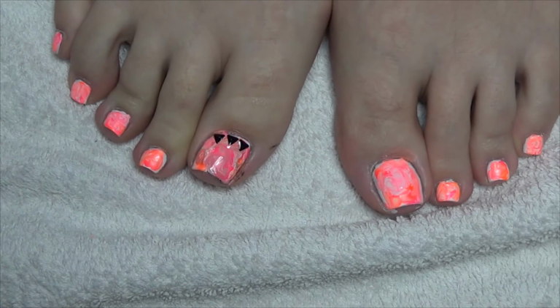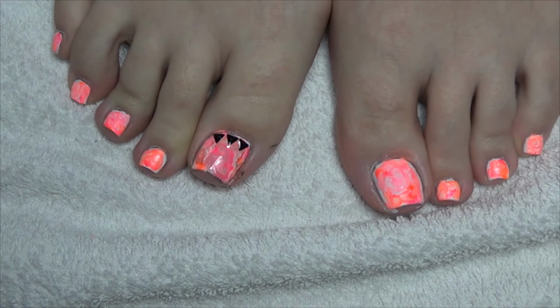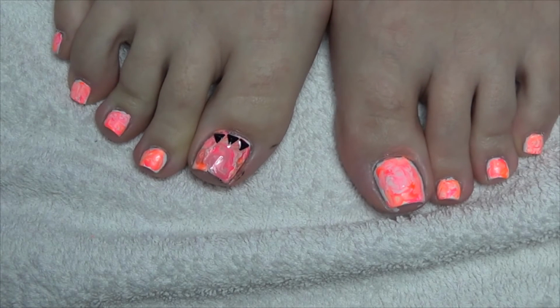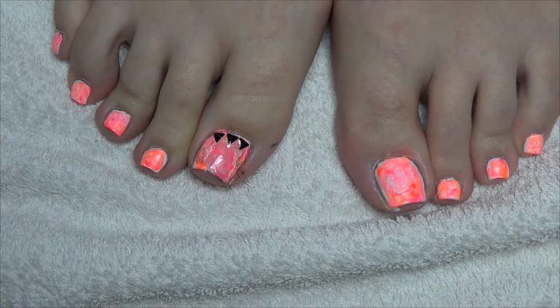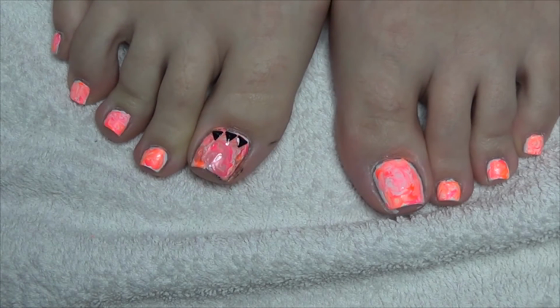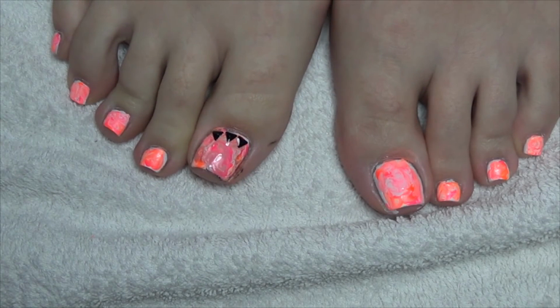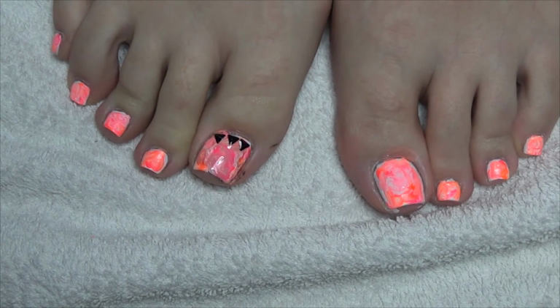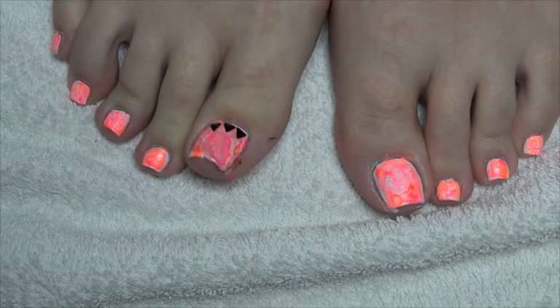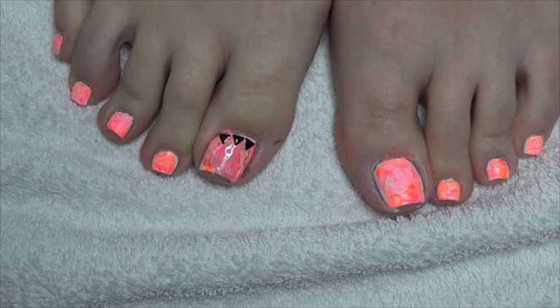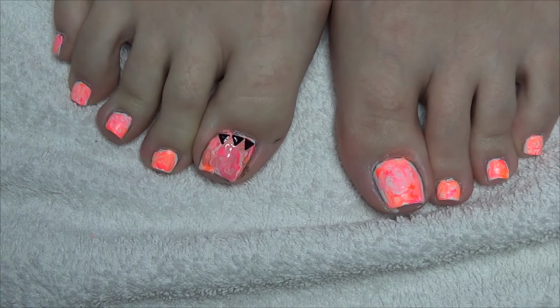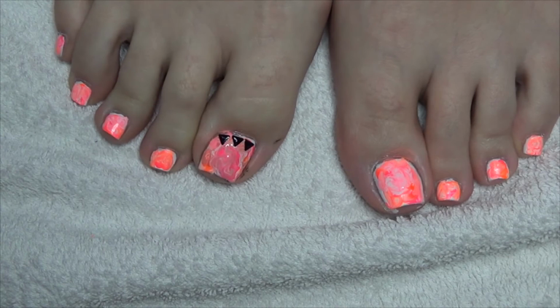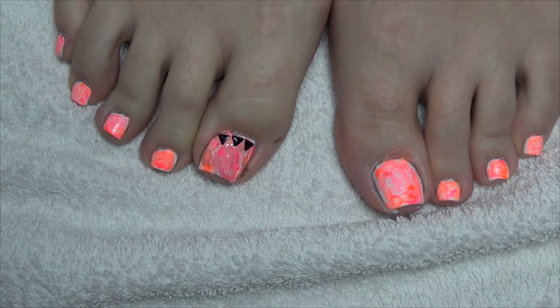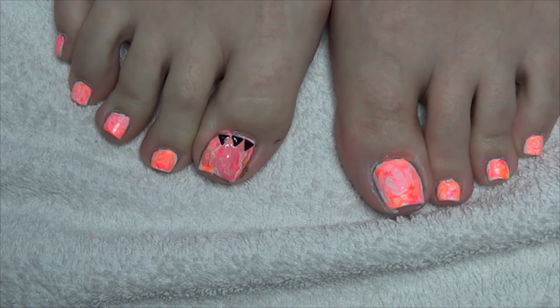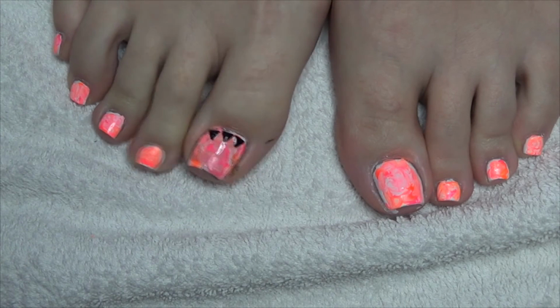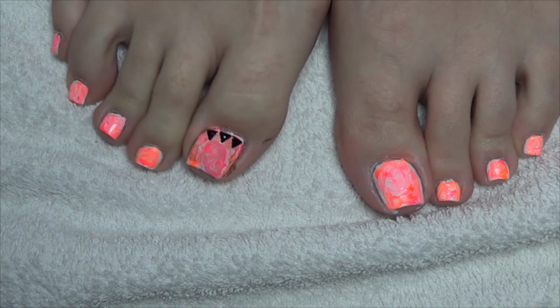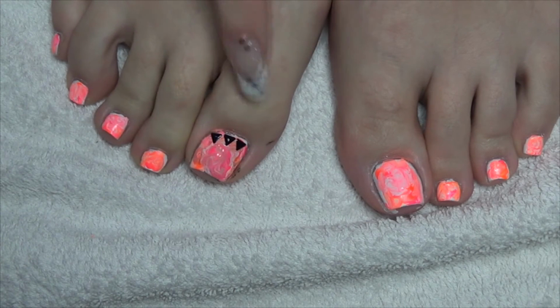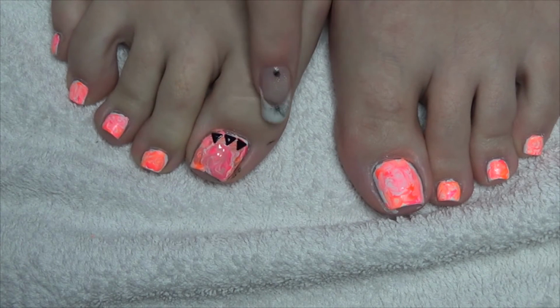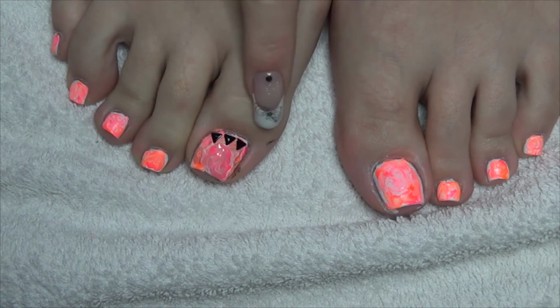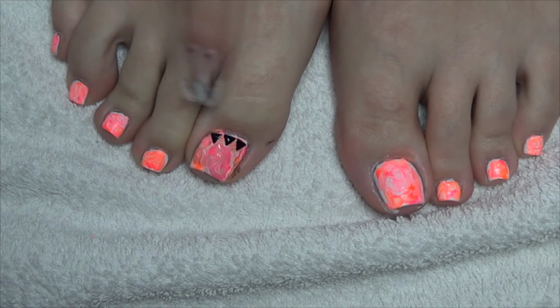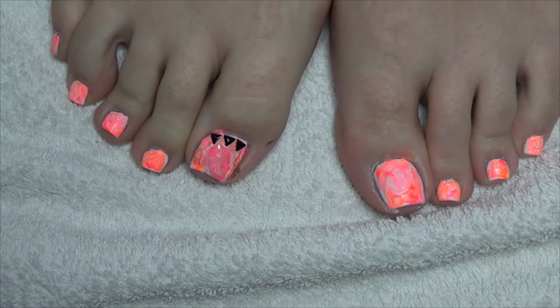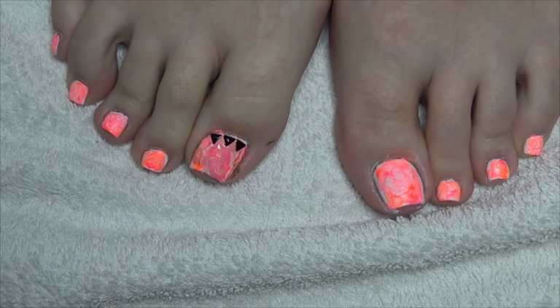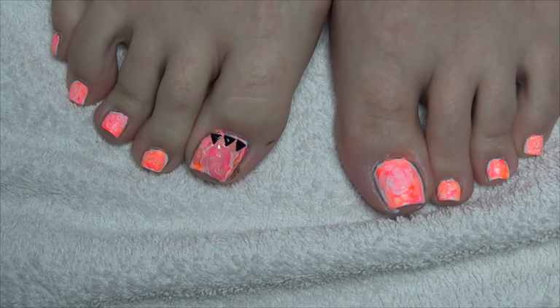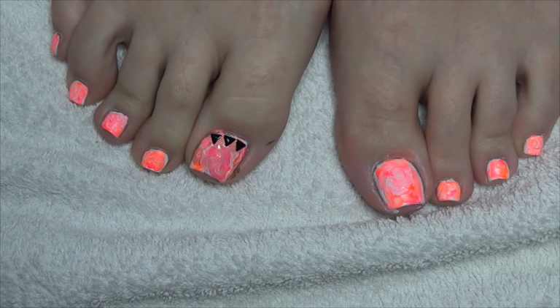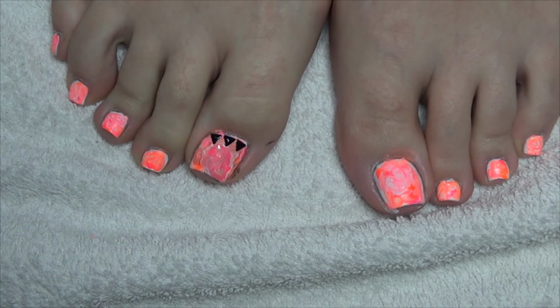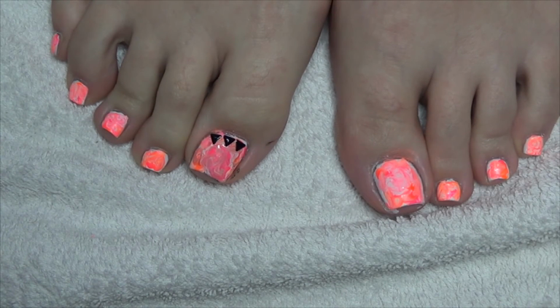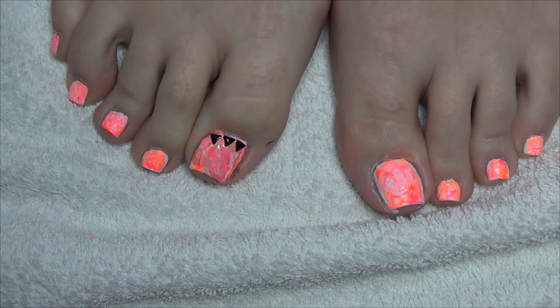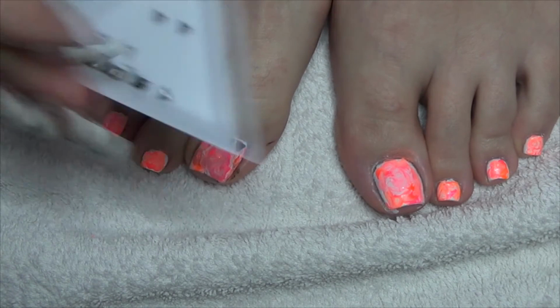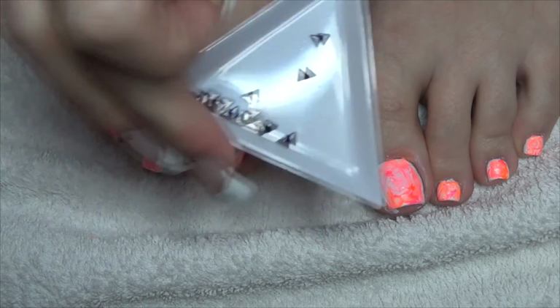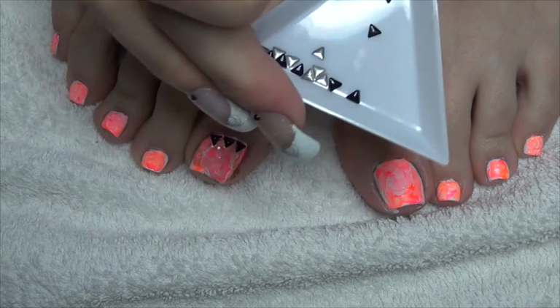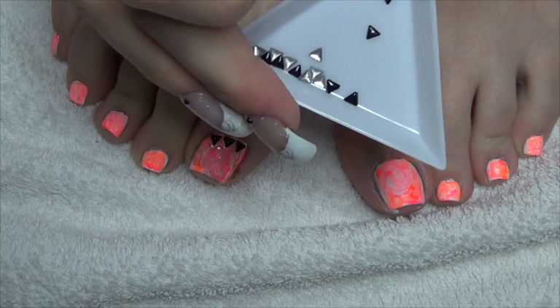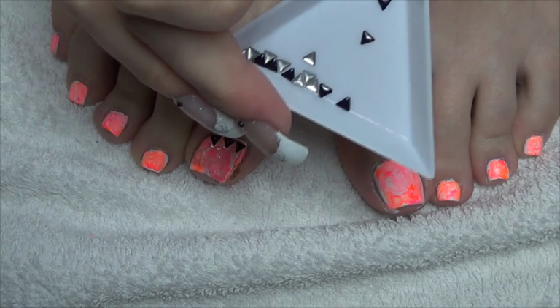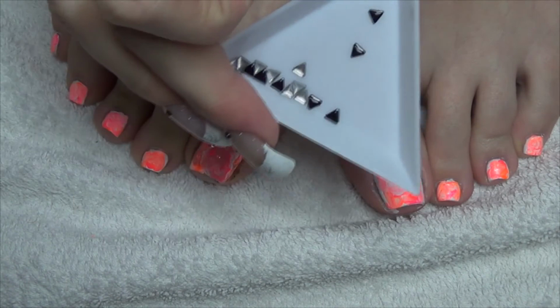So what I'm going to do, just to finish this nail art design off, is I'm just going to apply the three triangles that you see there at the cuticle area.